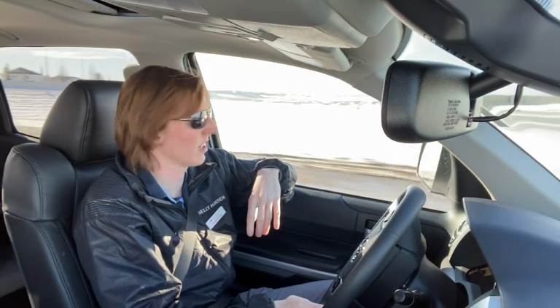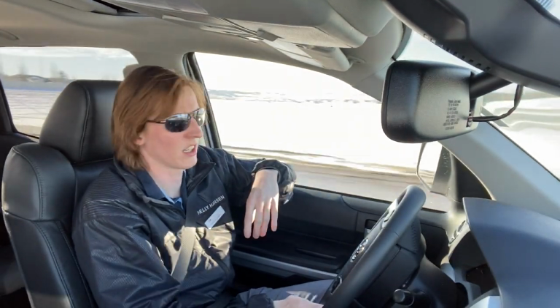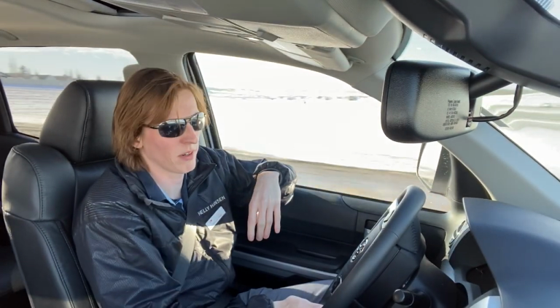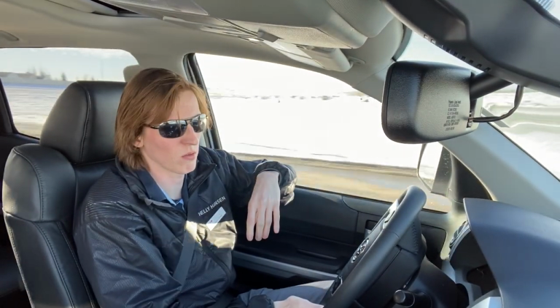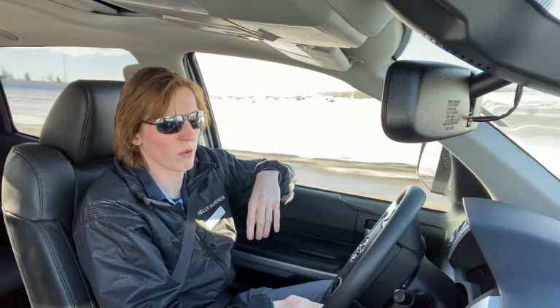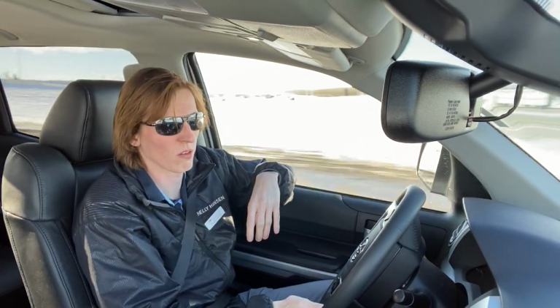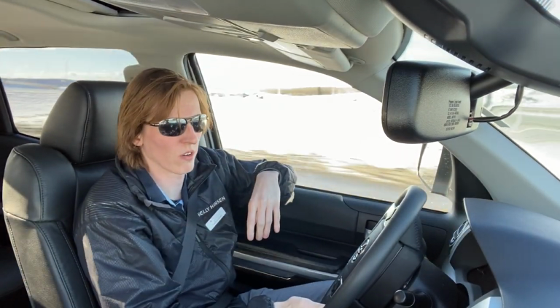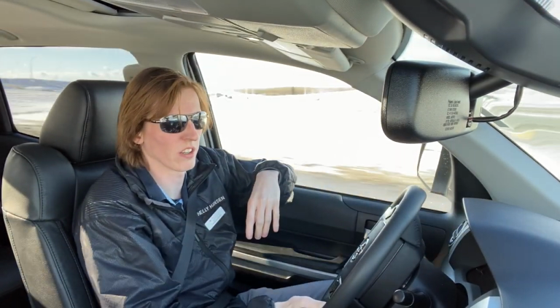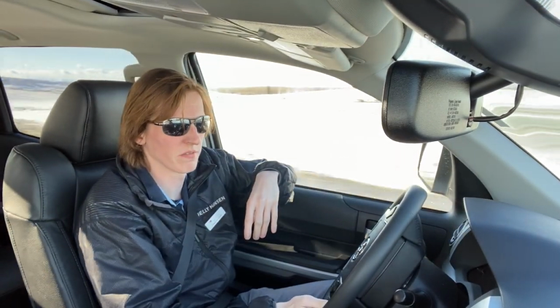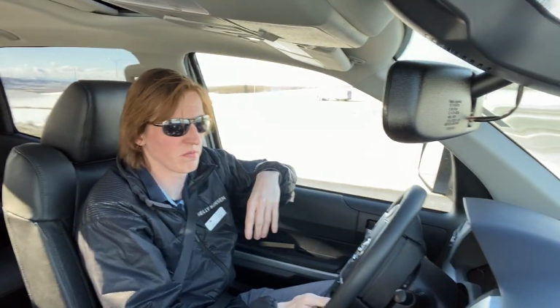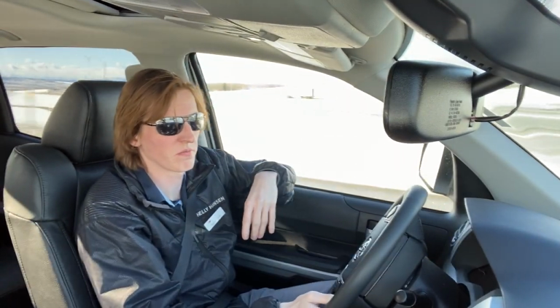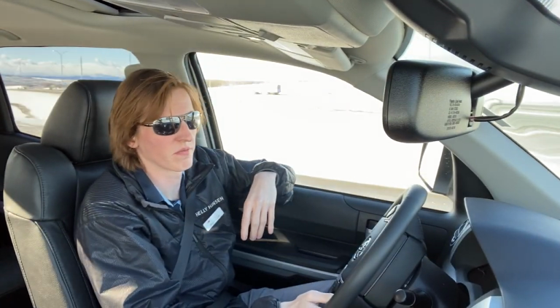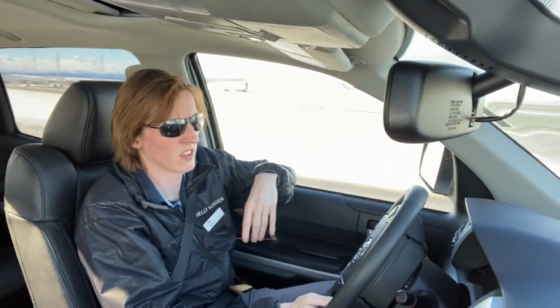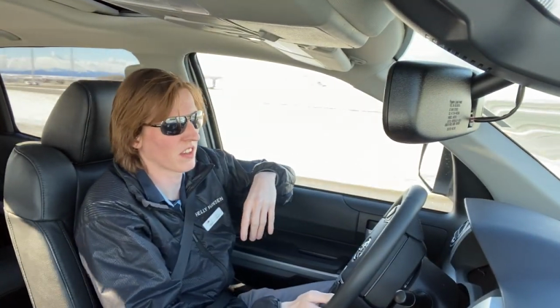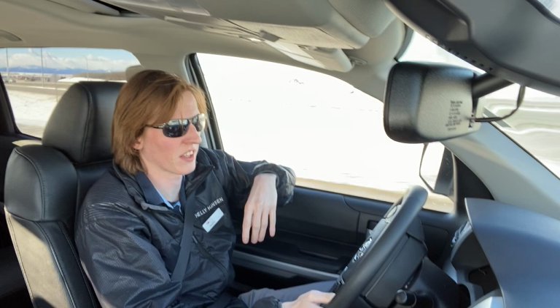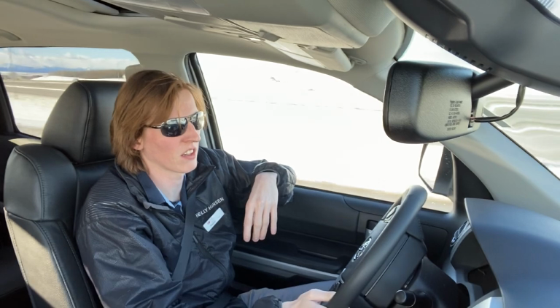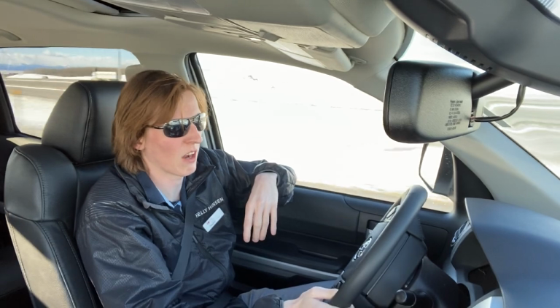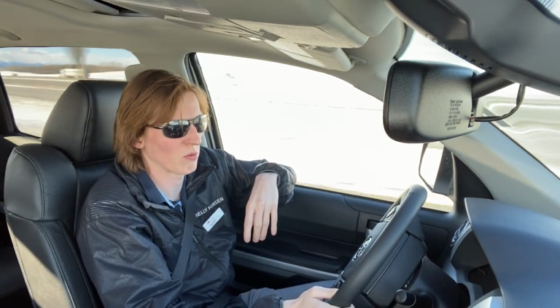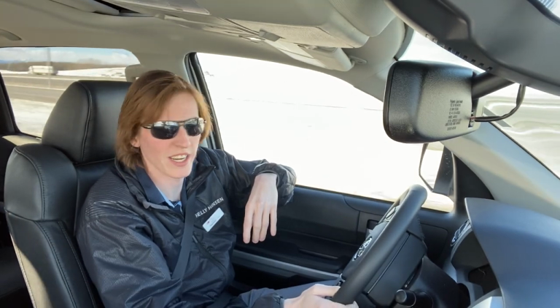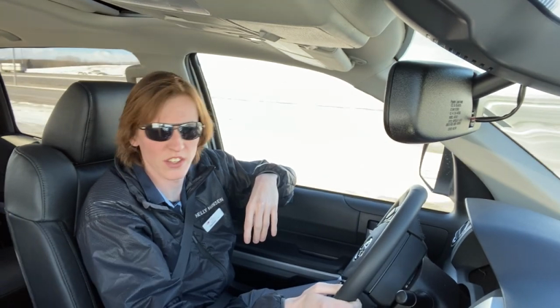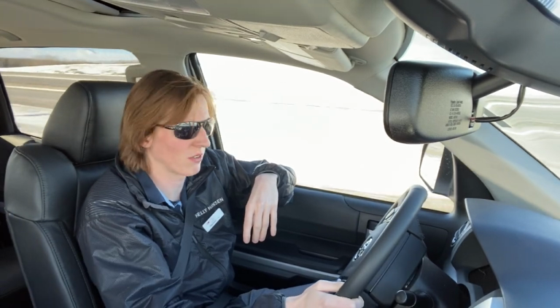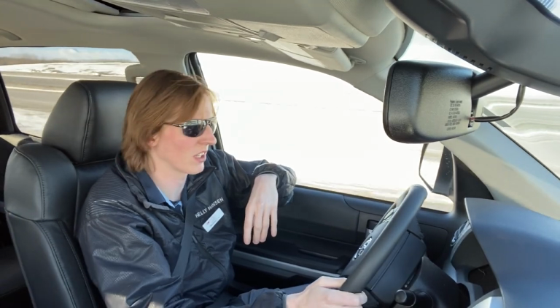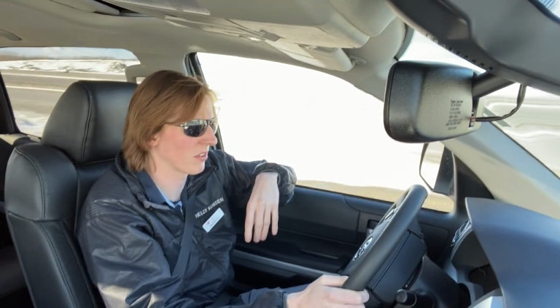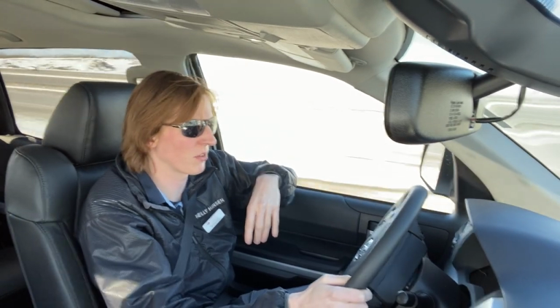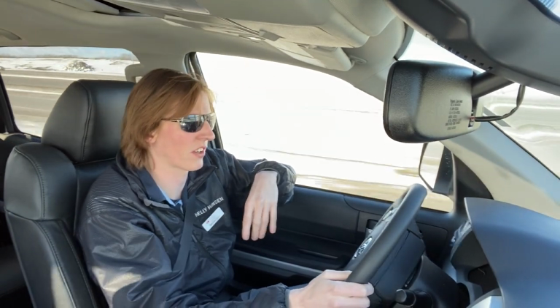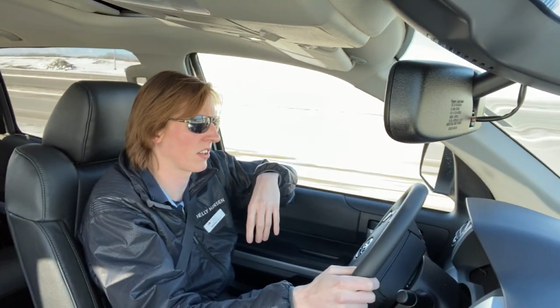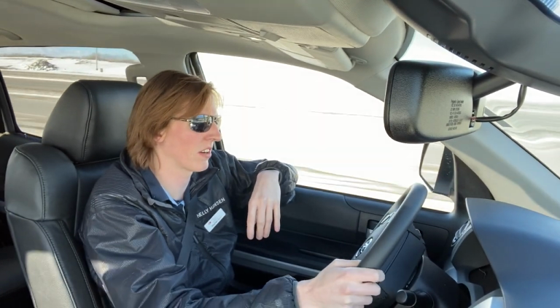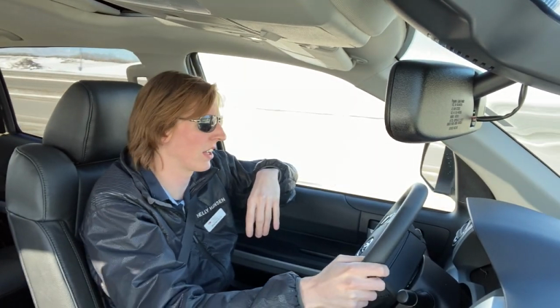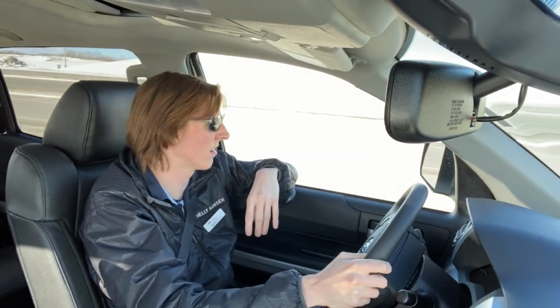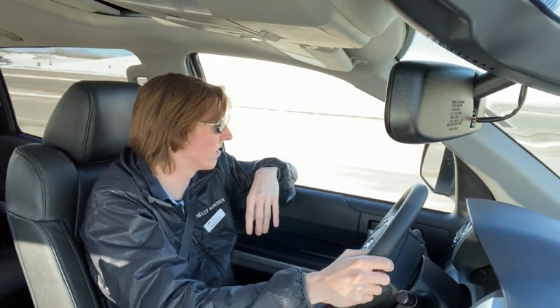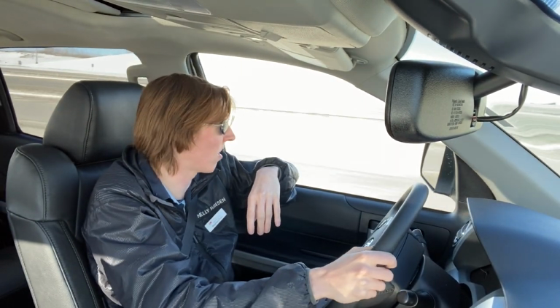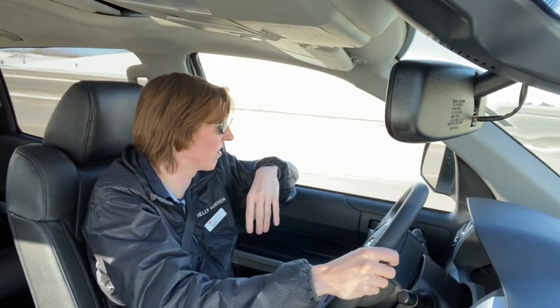As a truck should, it does get a little bit of roll through the corner — nothing outrageous. I'm still able to do 60 around the on-ramp.